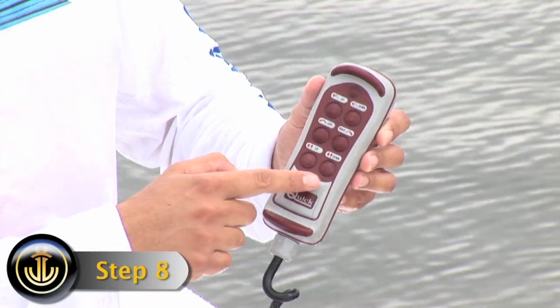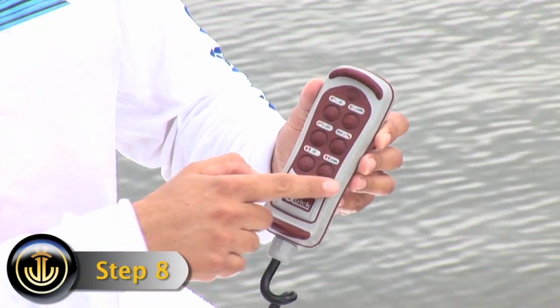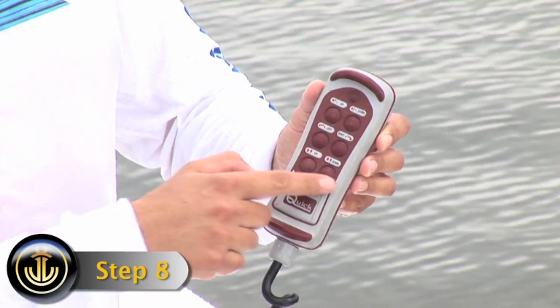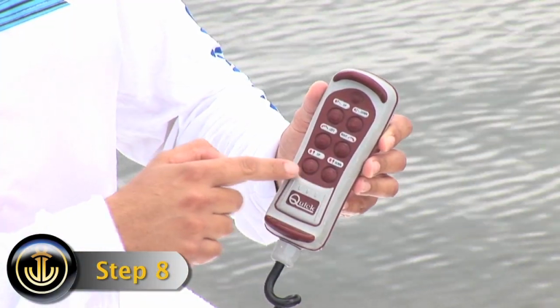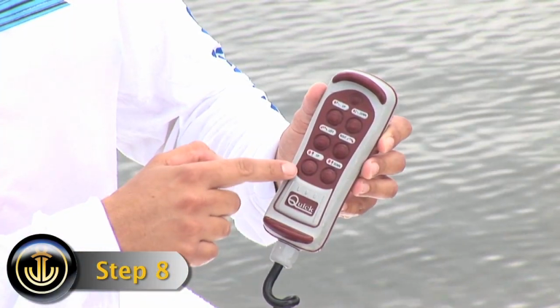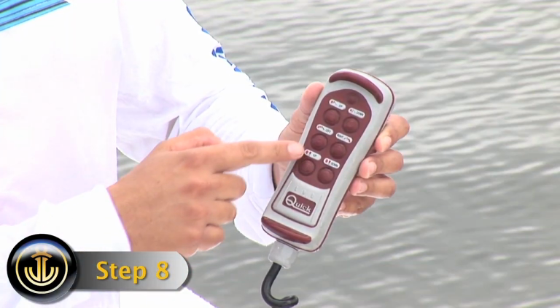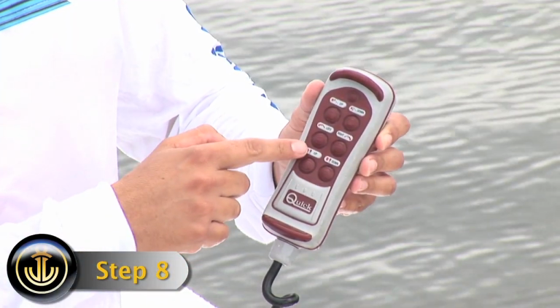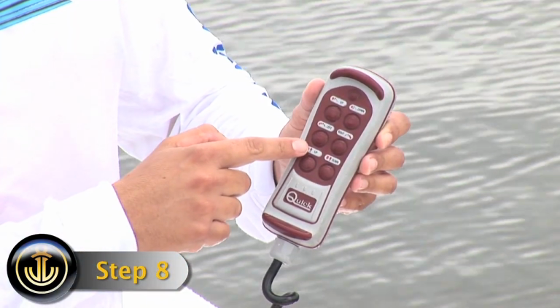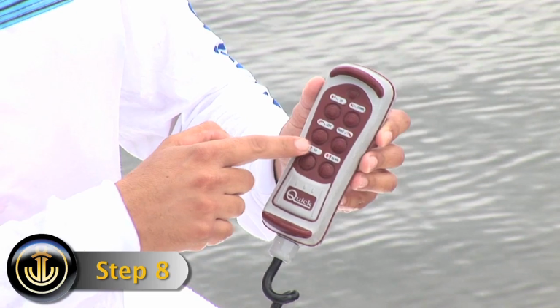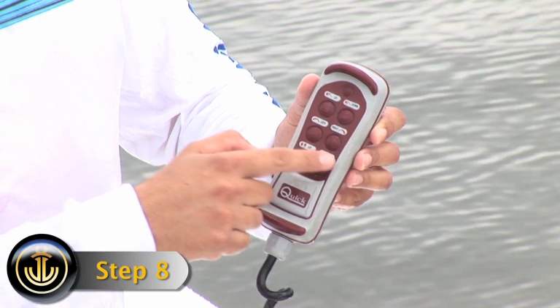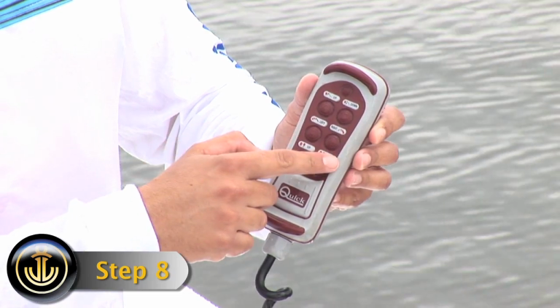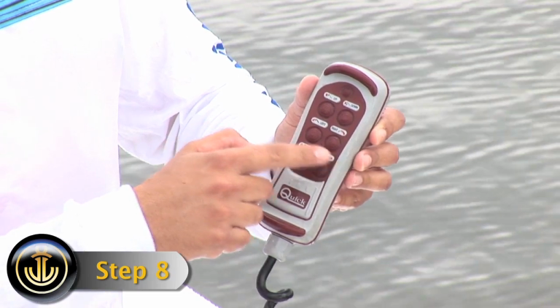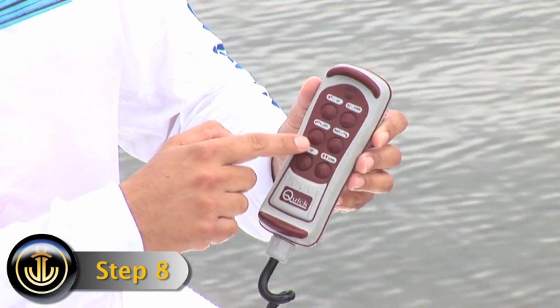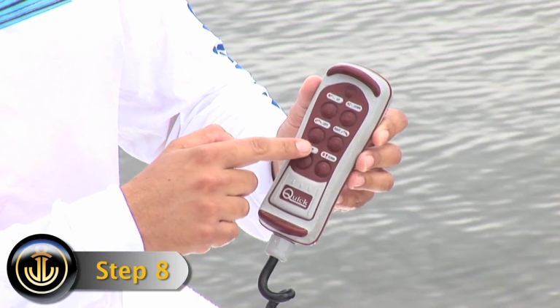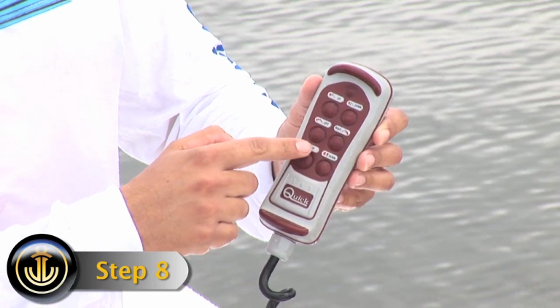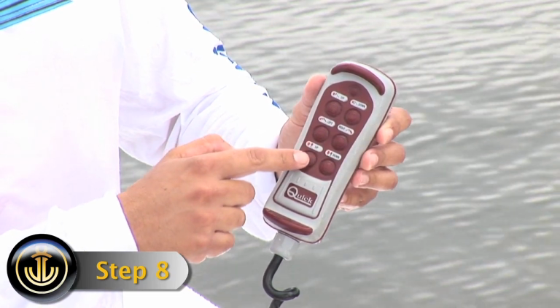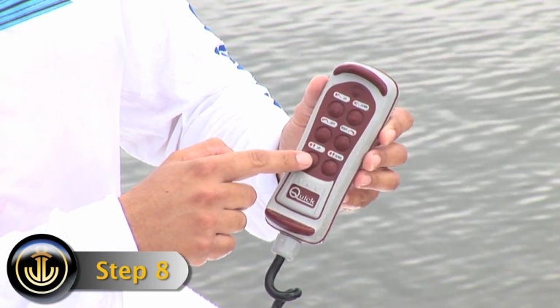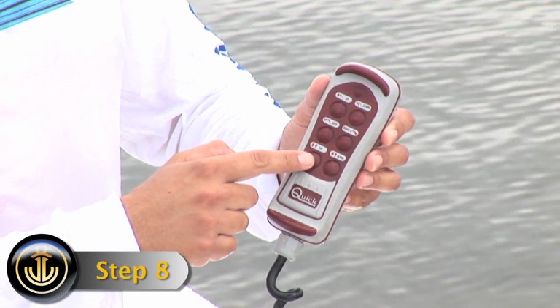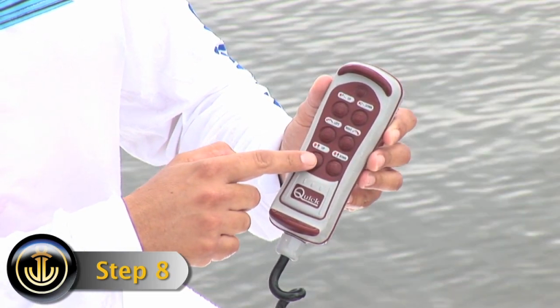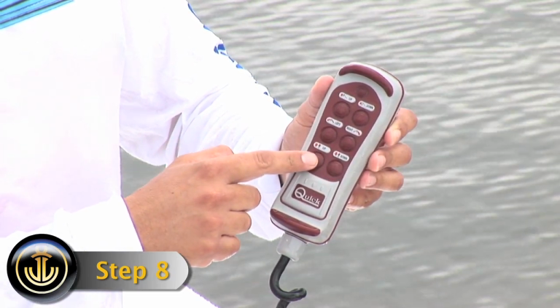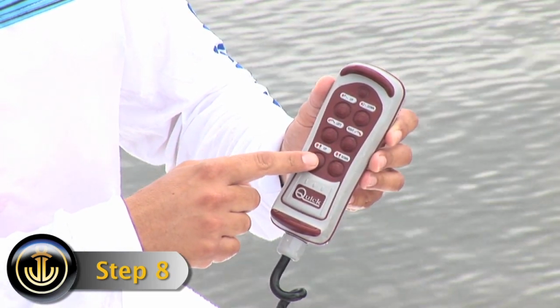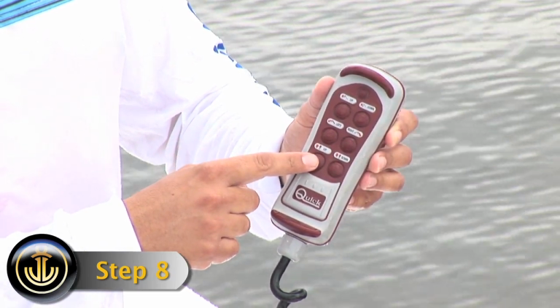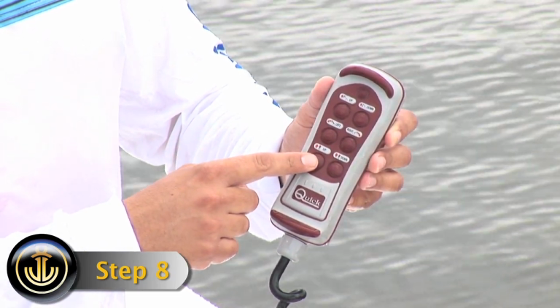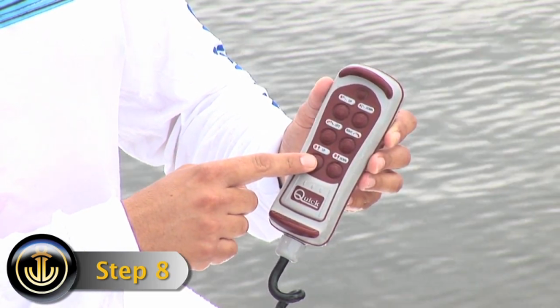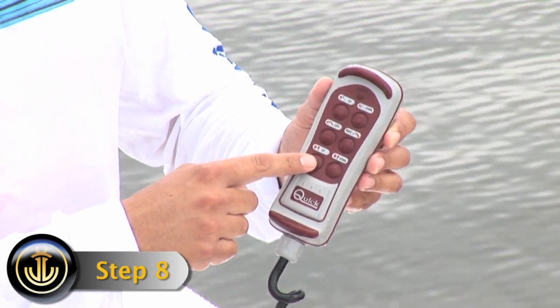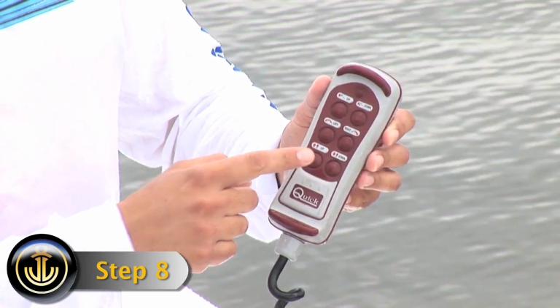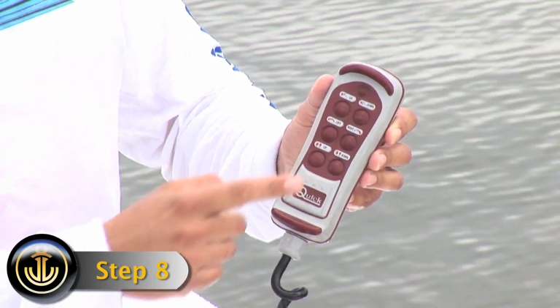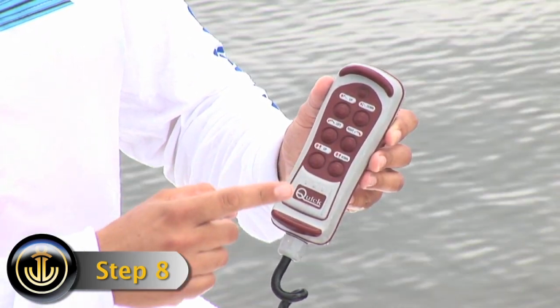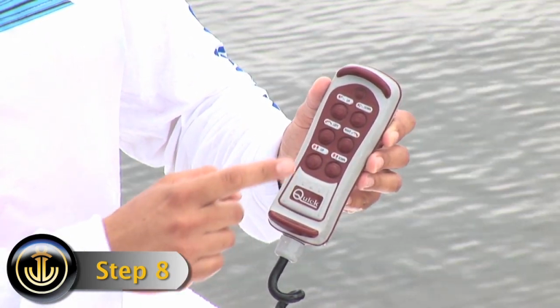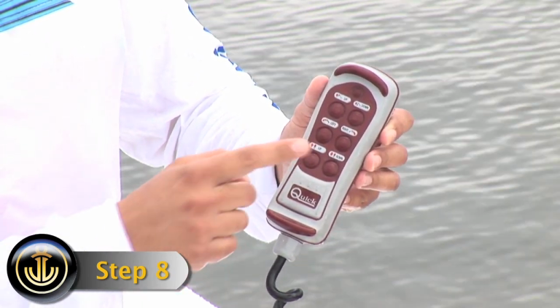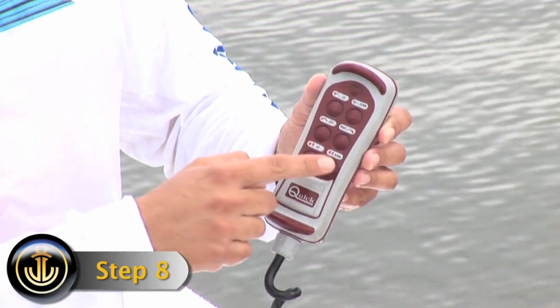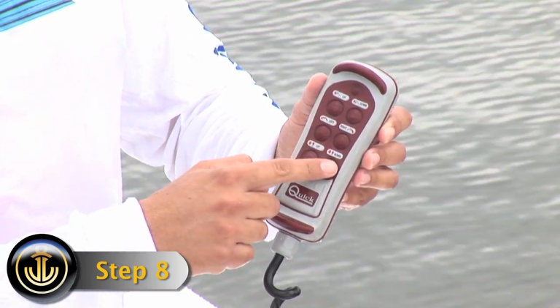Step 8. The bottom buttons operate the cable. To move the cable up, press the left button.